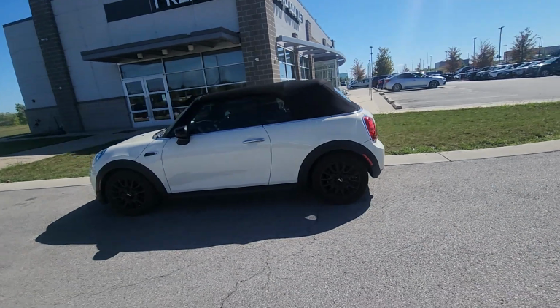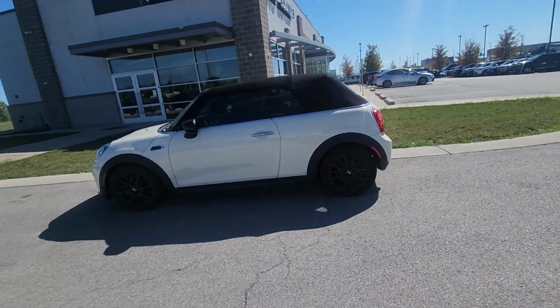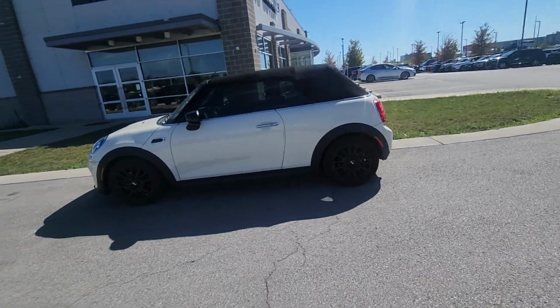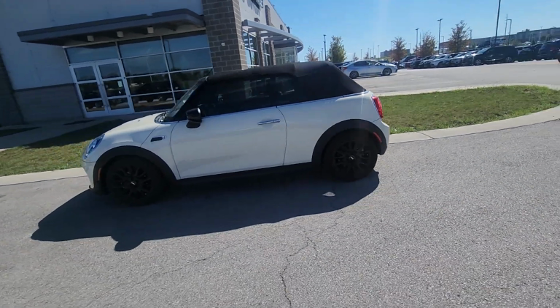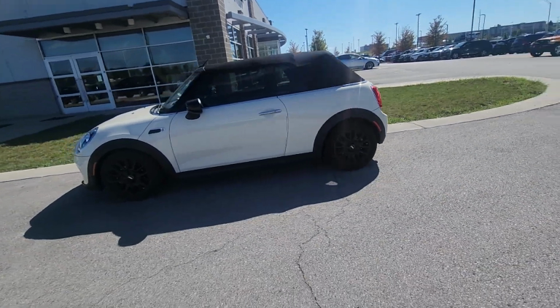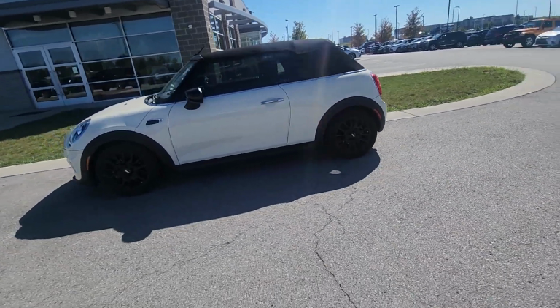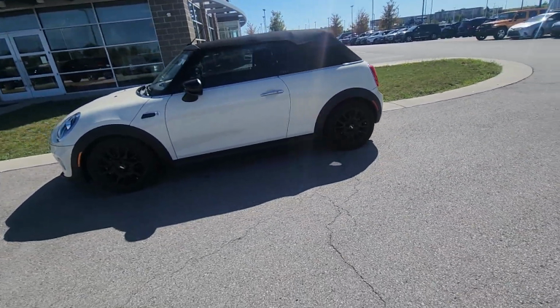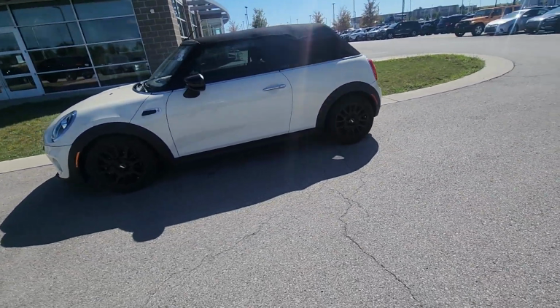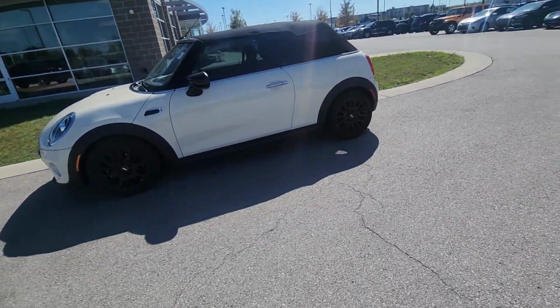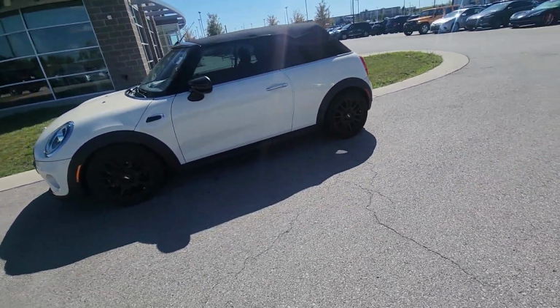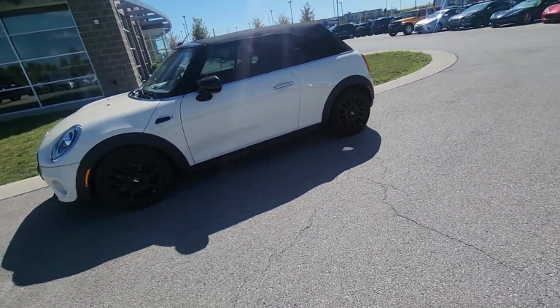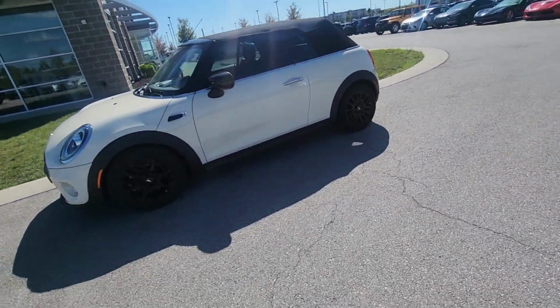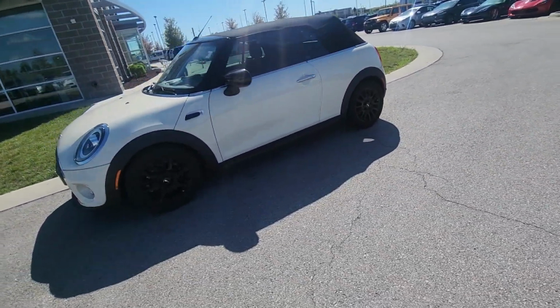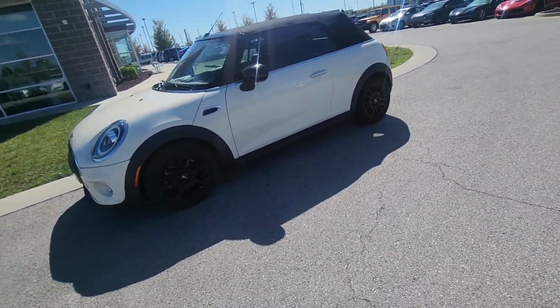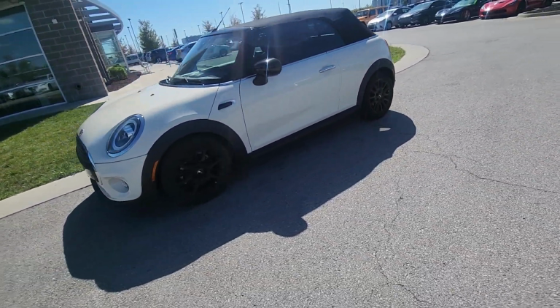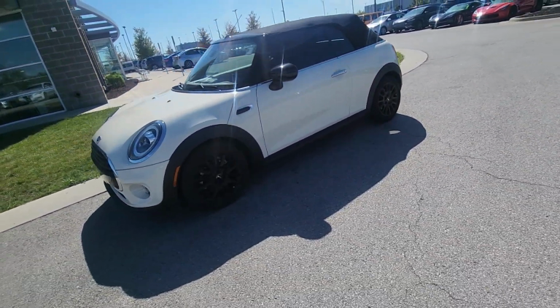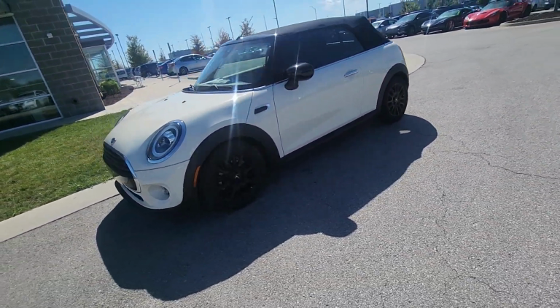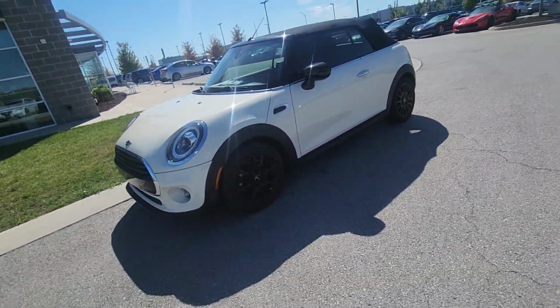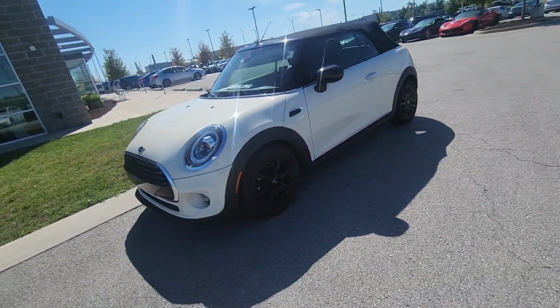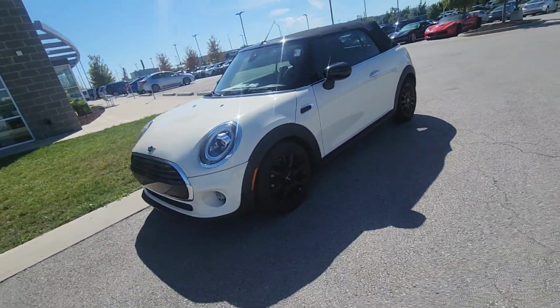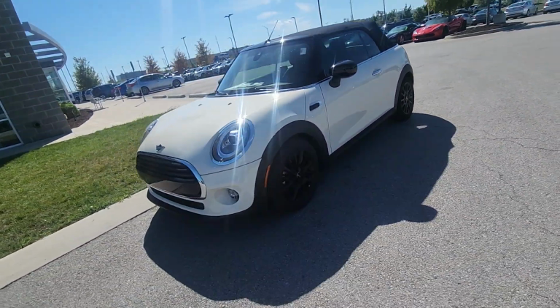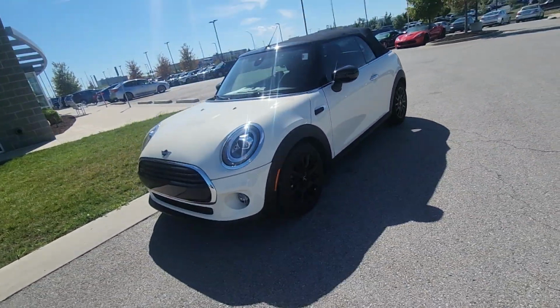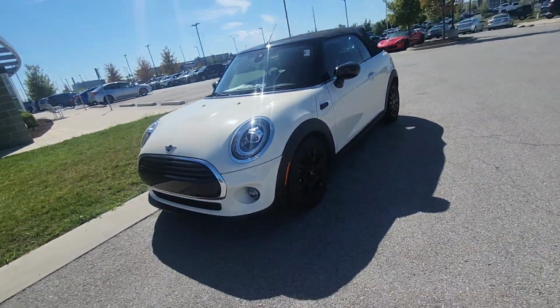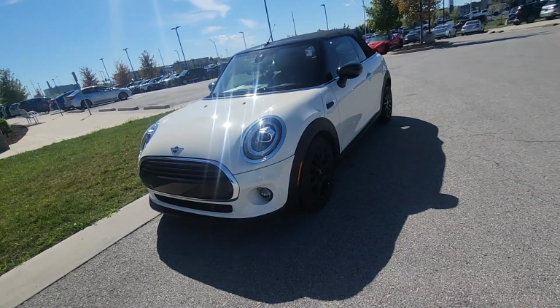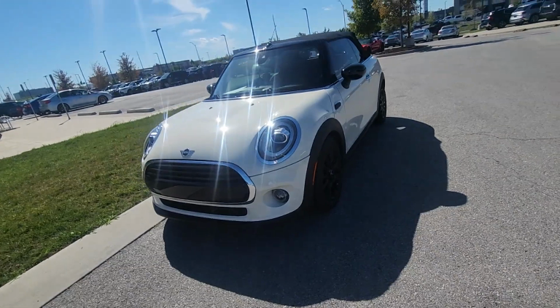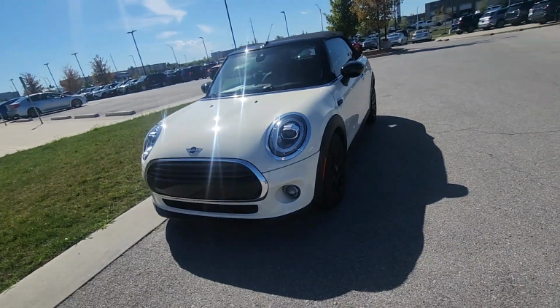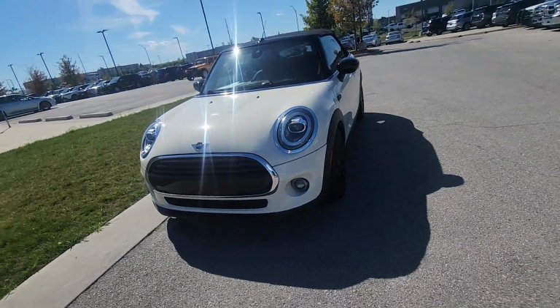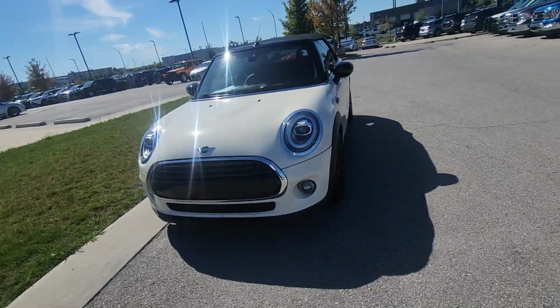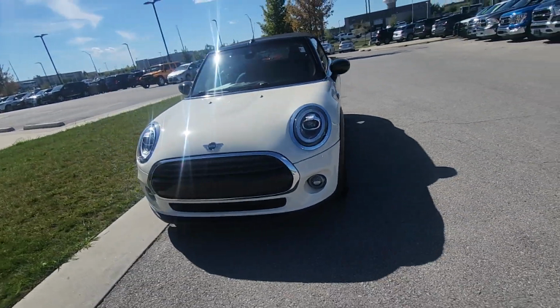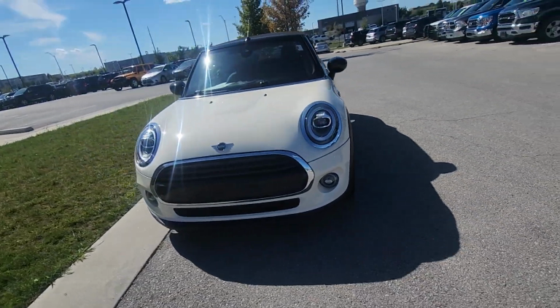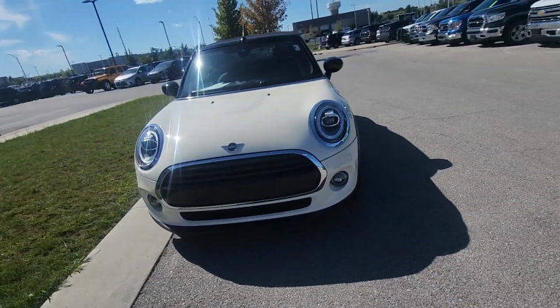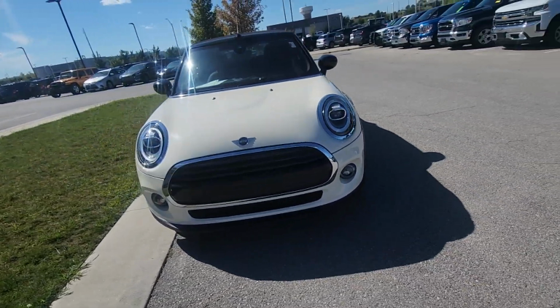Hey Josiah, this is Brian over here at Premier Auto Outlet responding to your internet purchase request for this beautiful 2020 Mini Cooper.